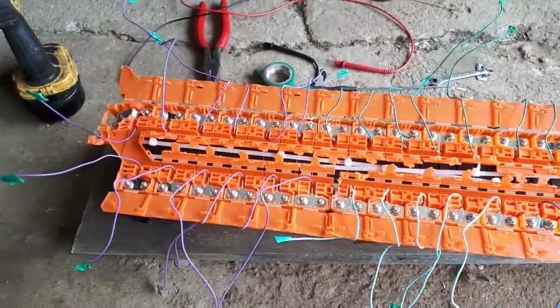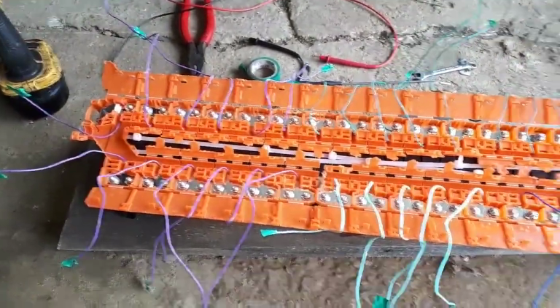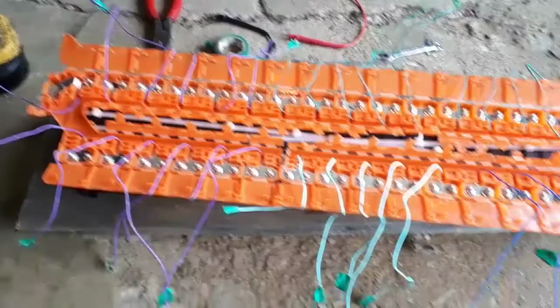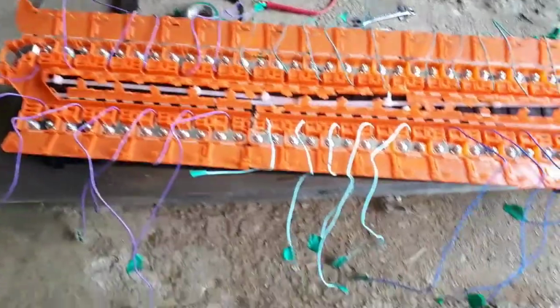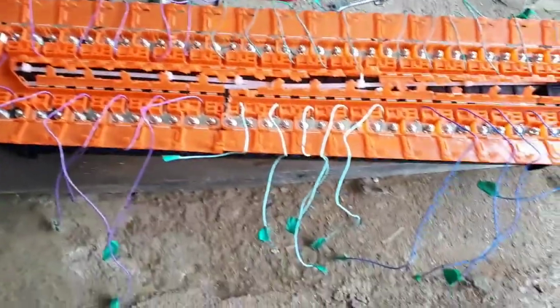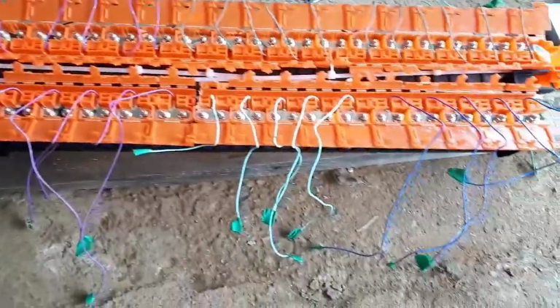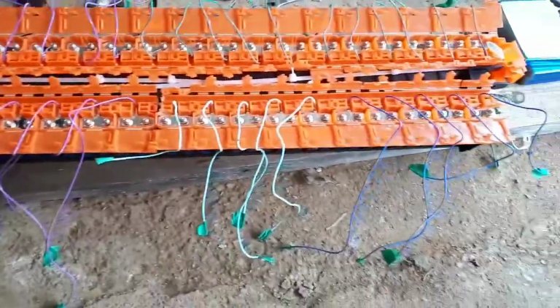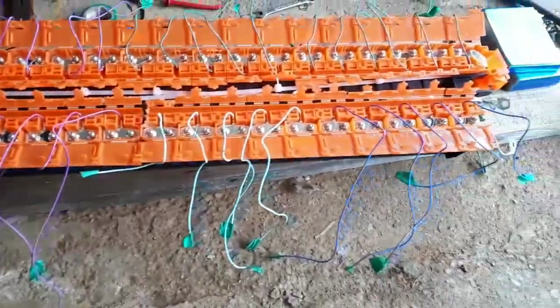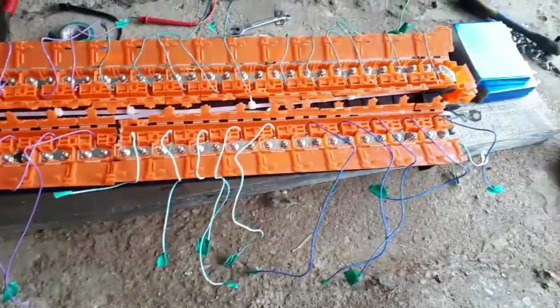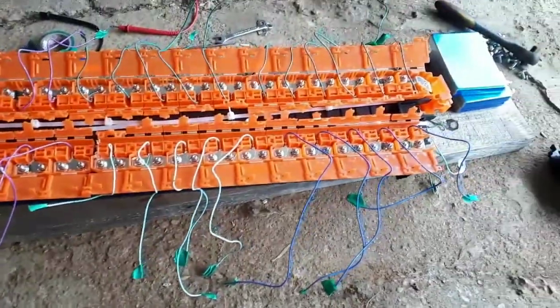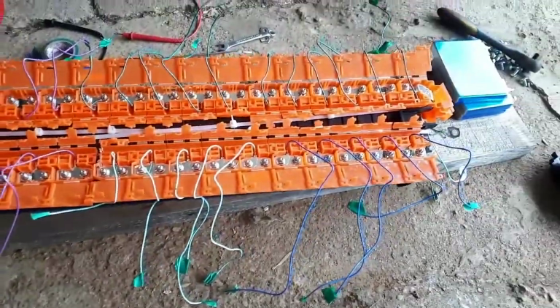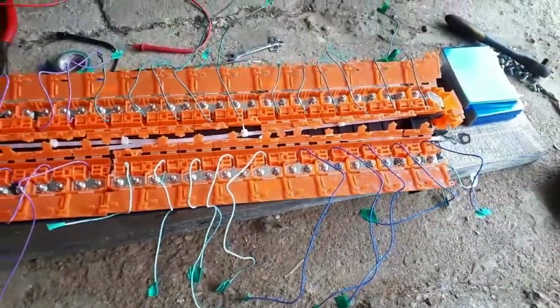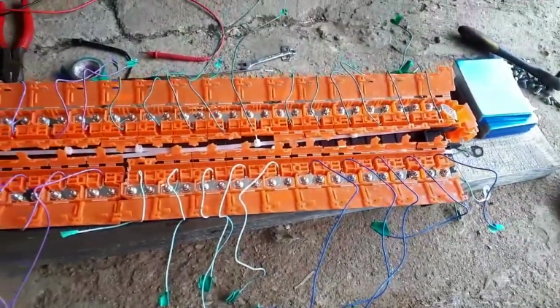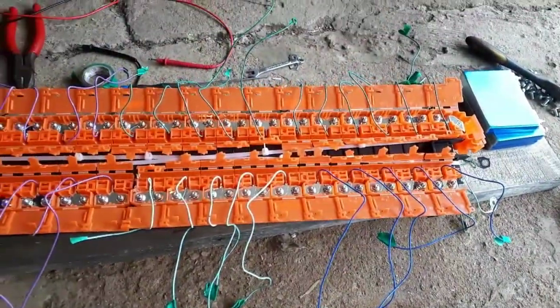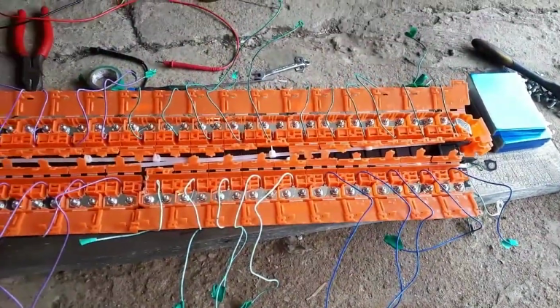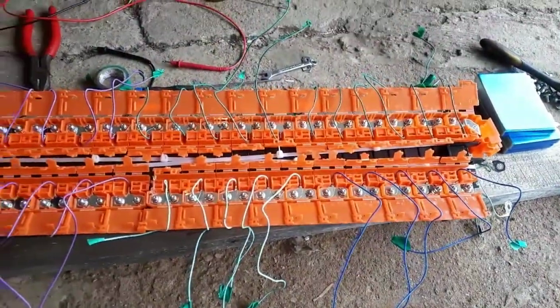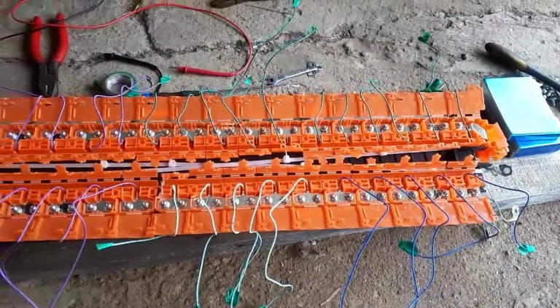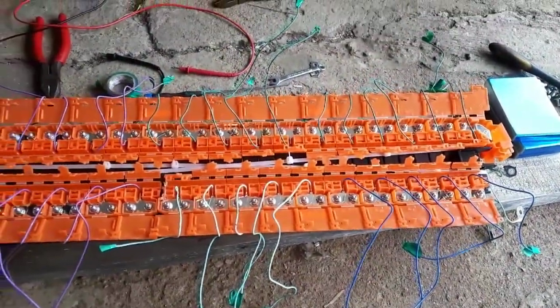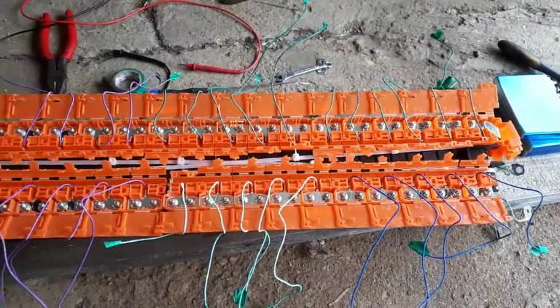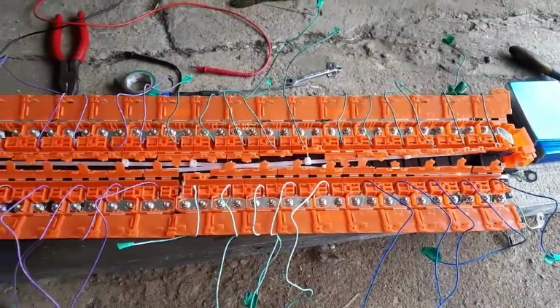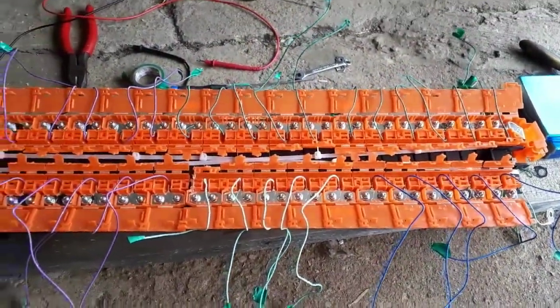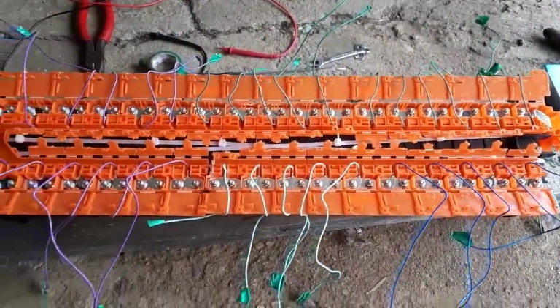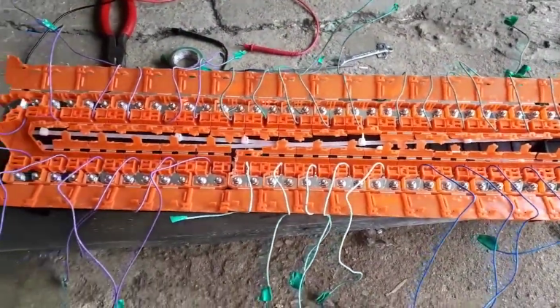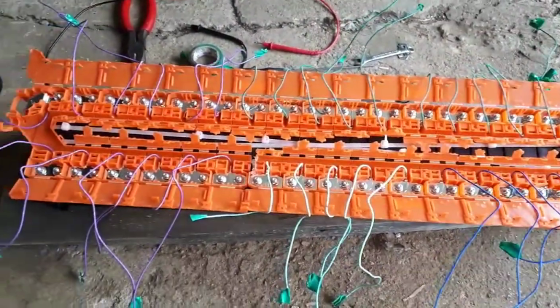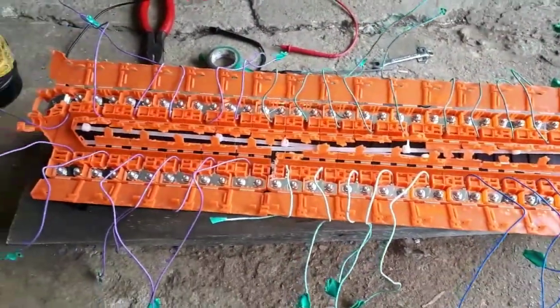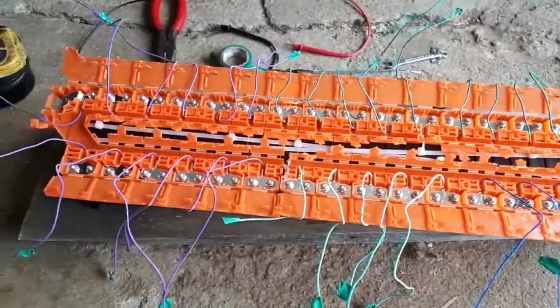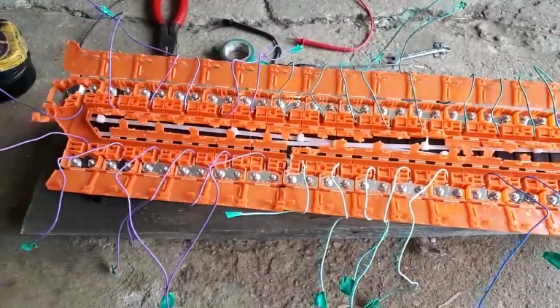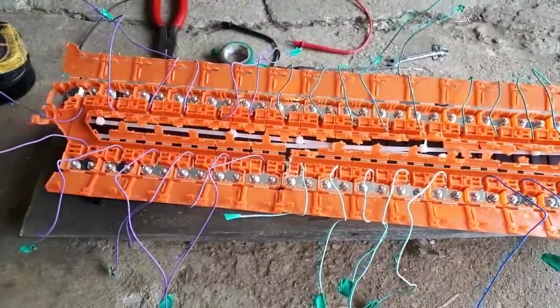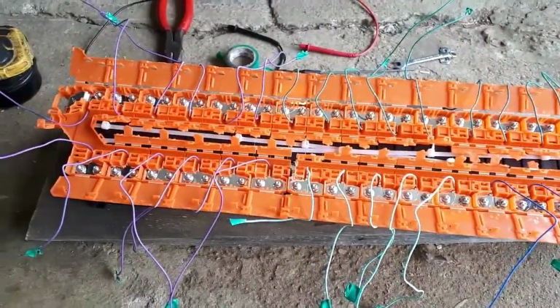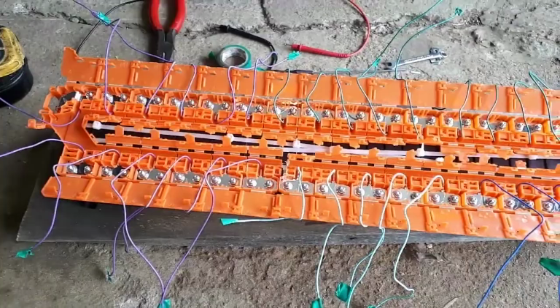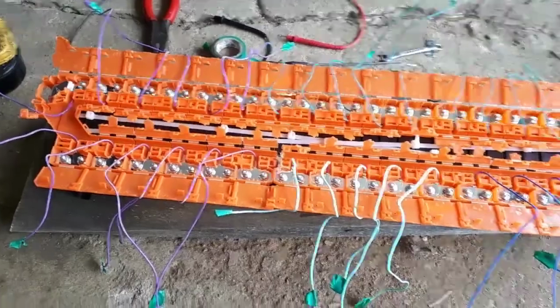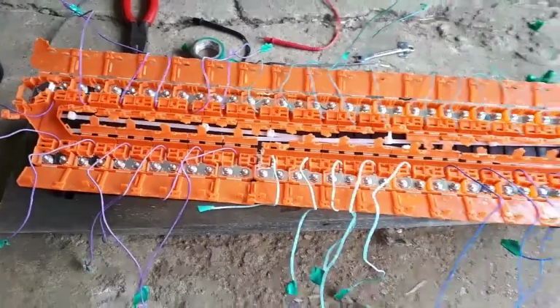Looks like a lot of wires, but it's not too bad. It's very well managed, in my opinion.